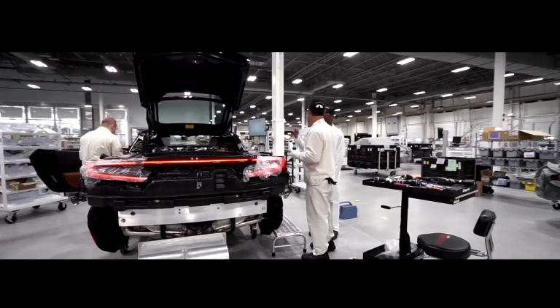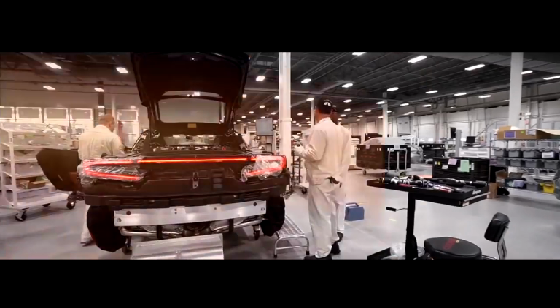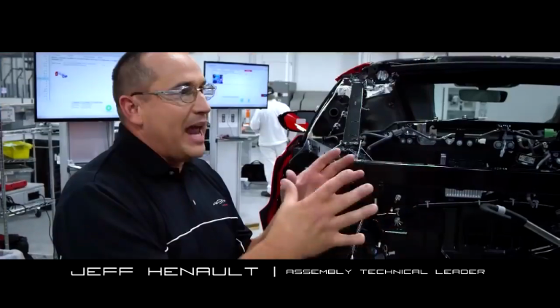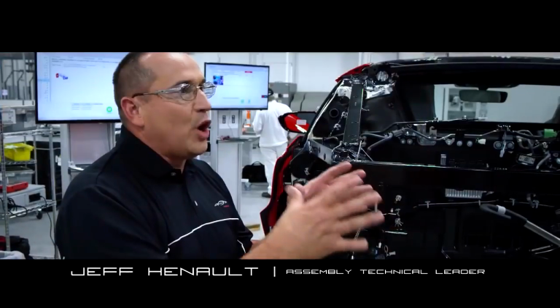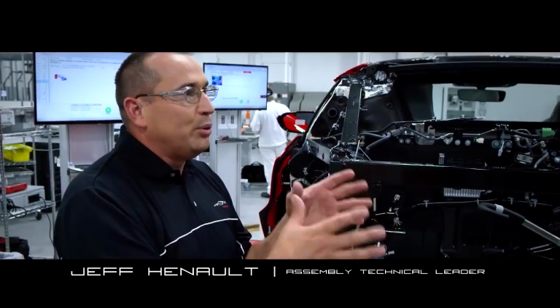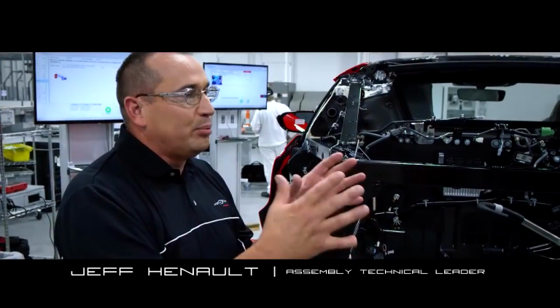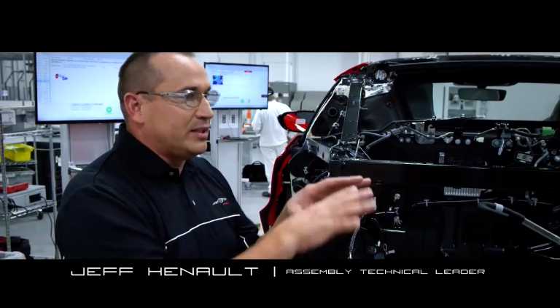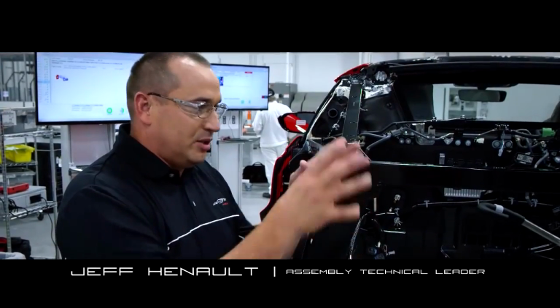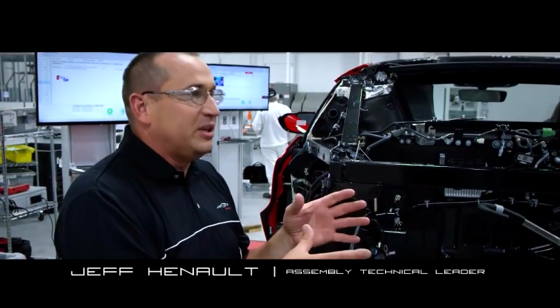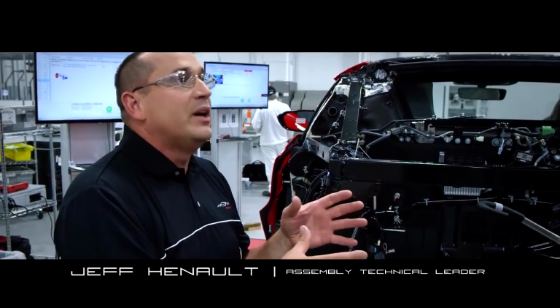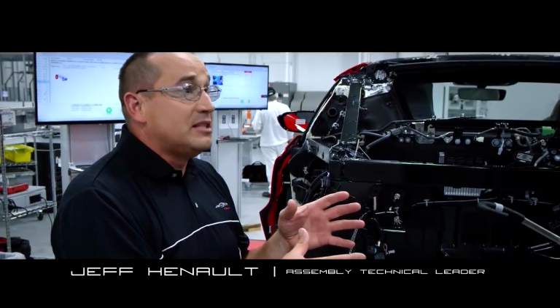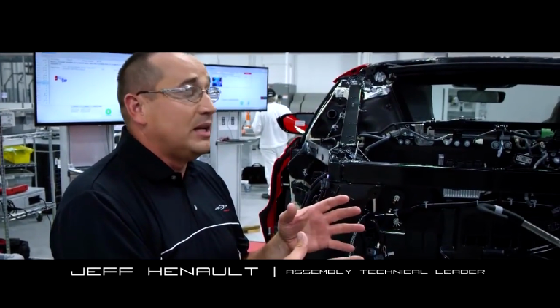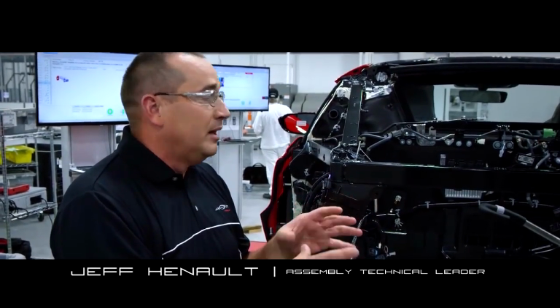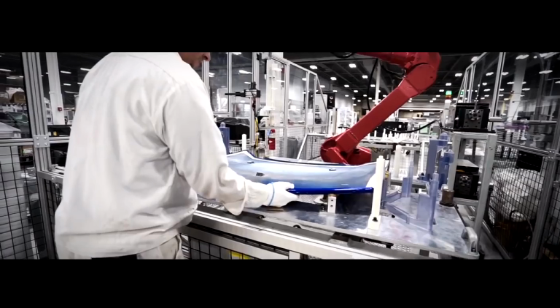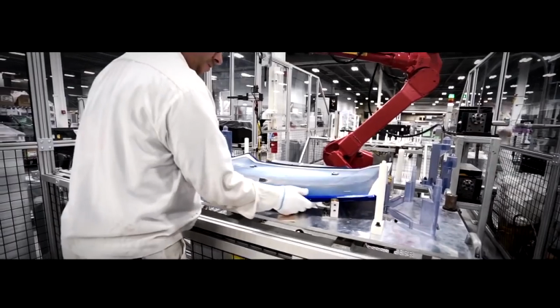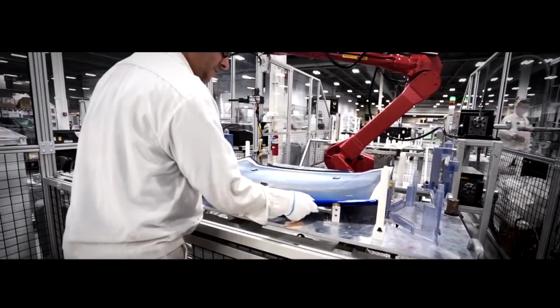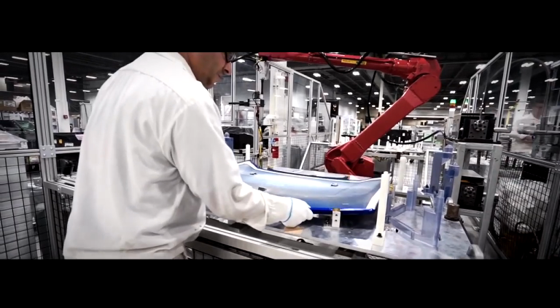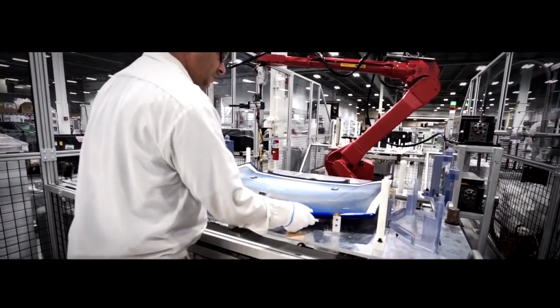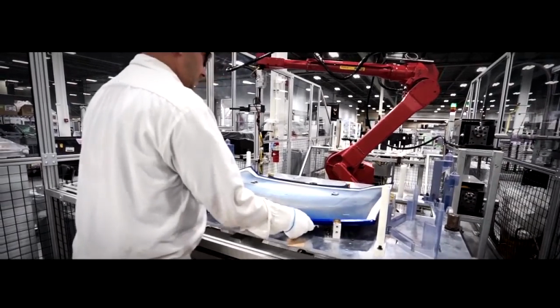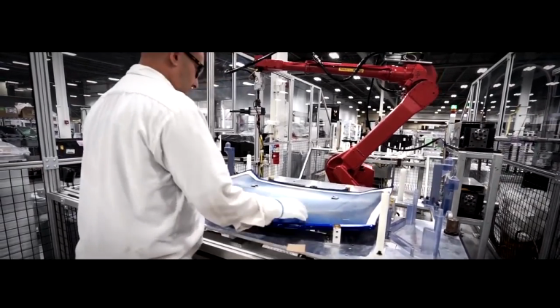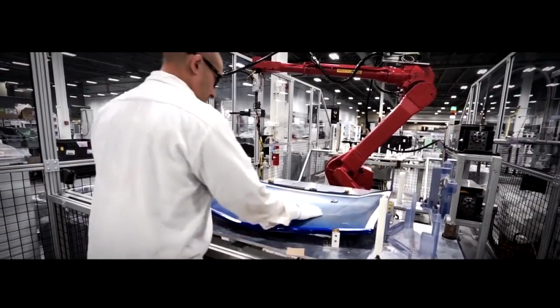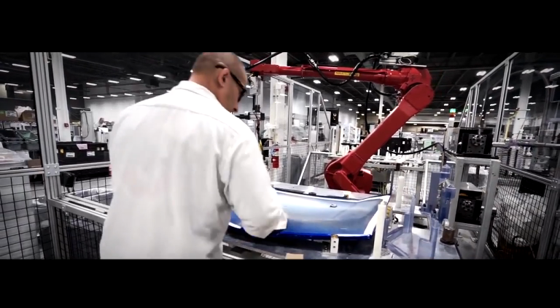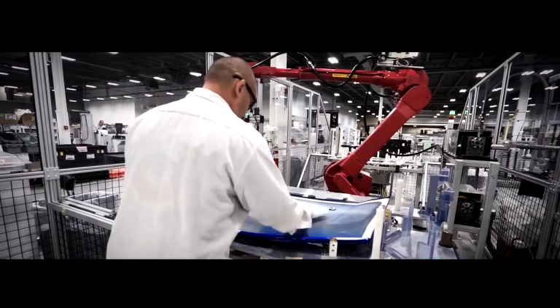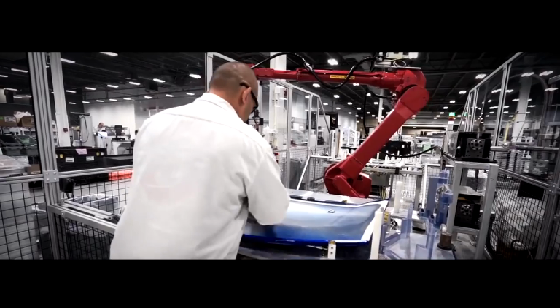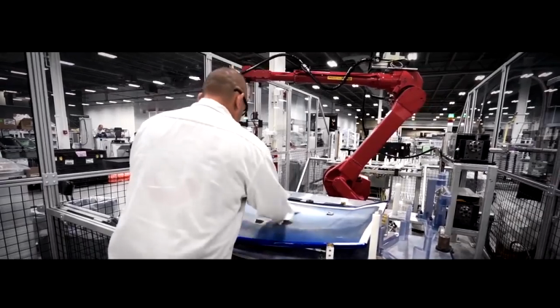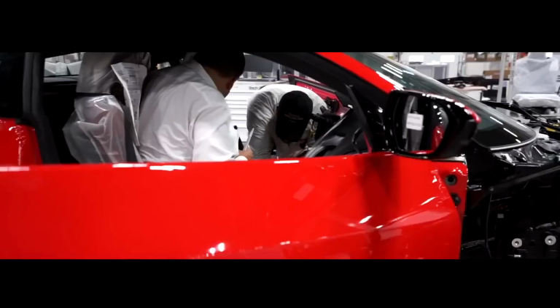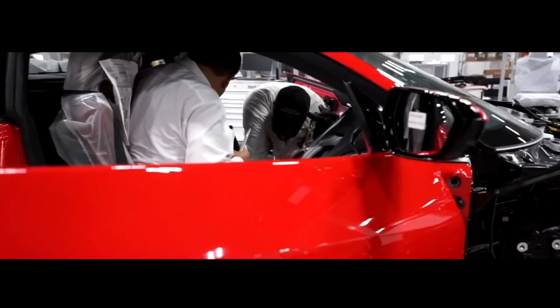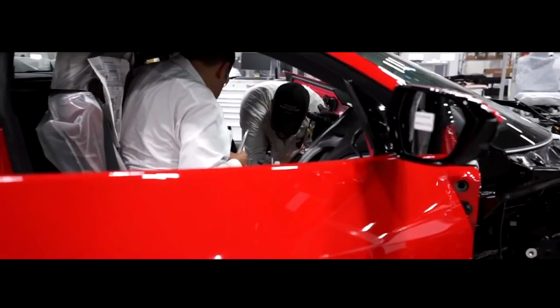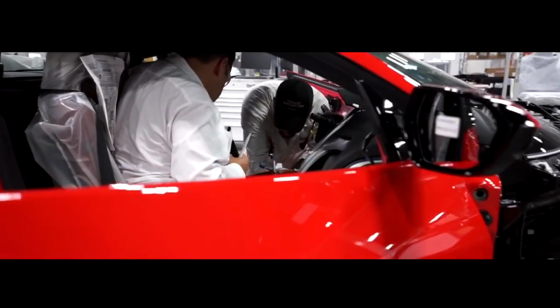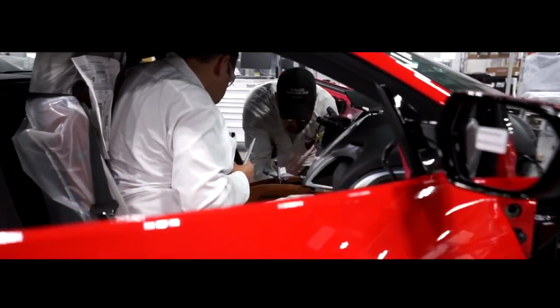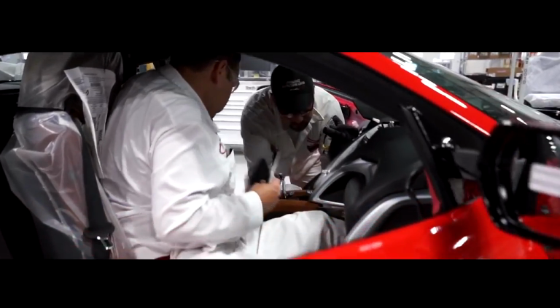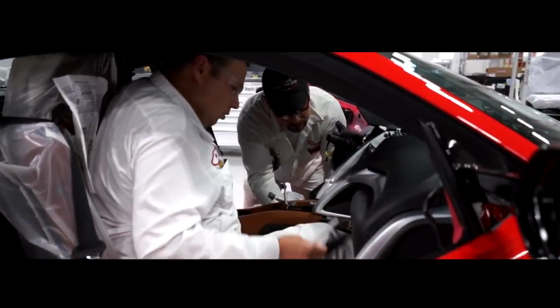So it takes about an hour per process to complete what needs to be done. And there's just a lot of different things that we do to try to make sure this car is the crafted car that it should be.